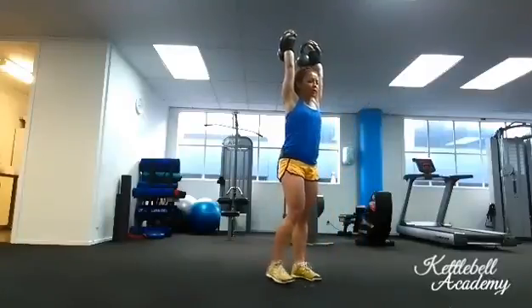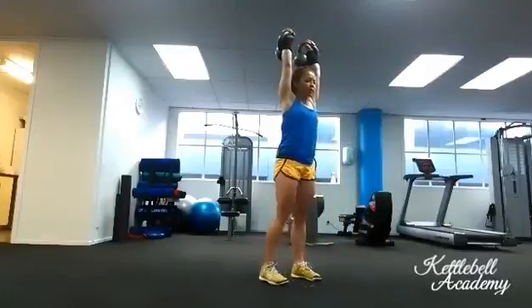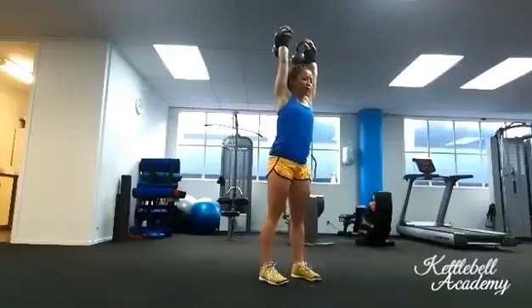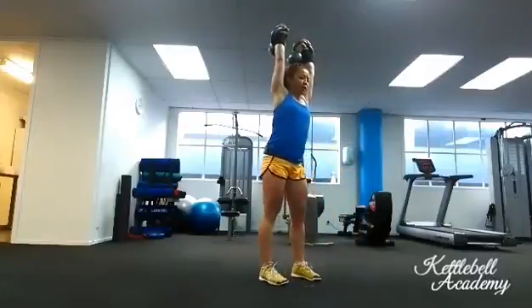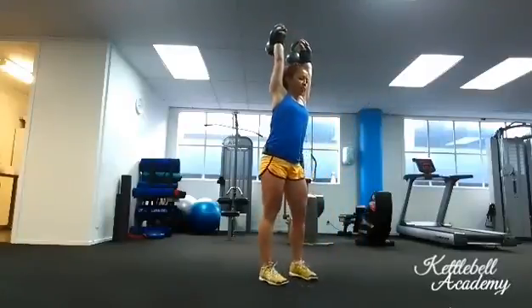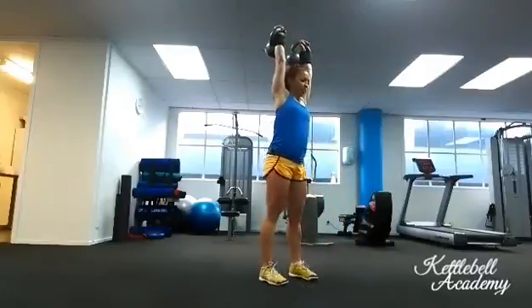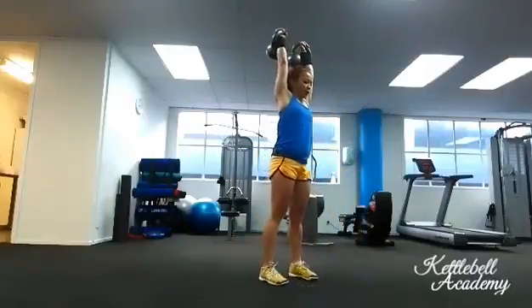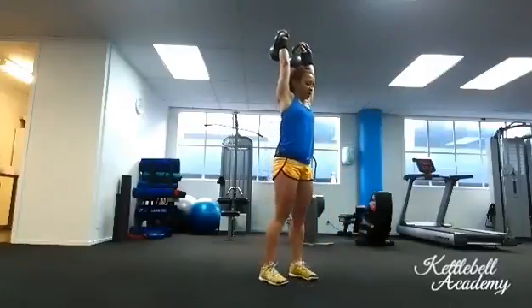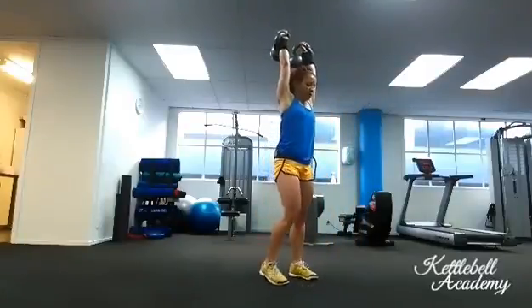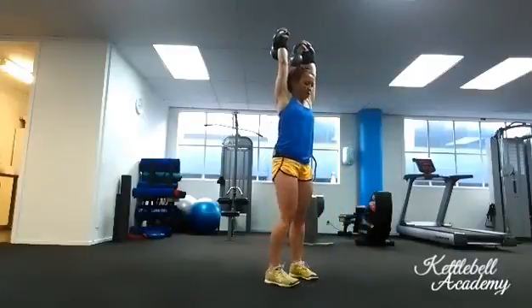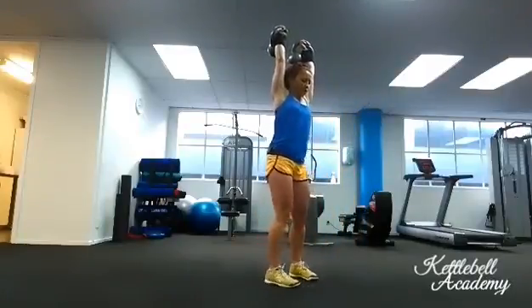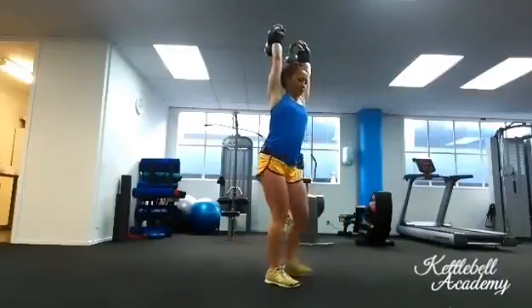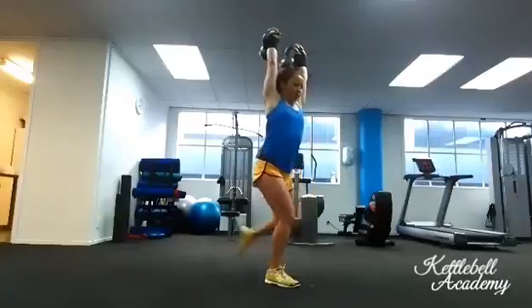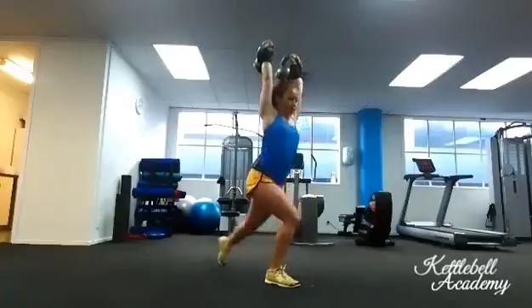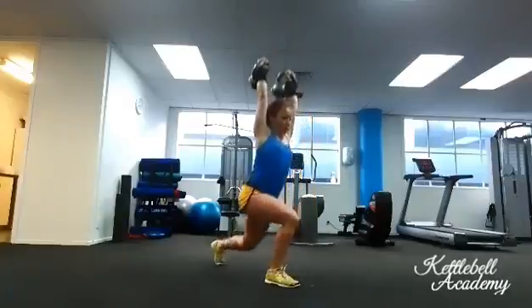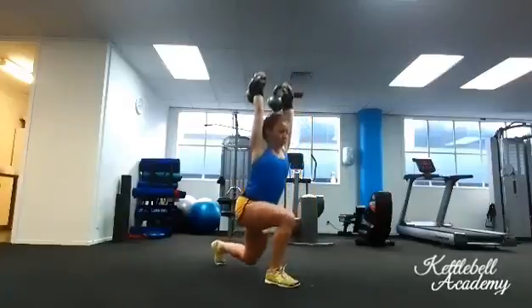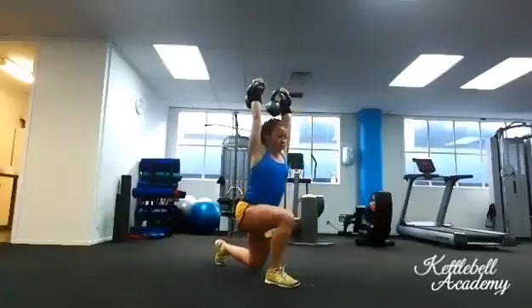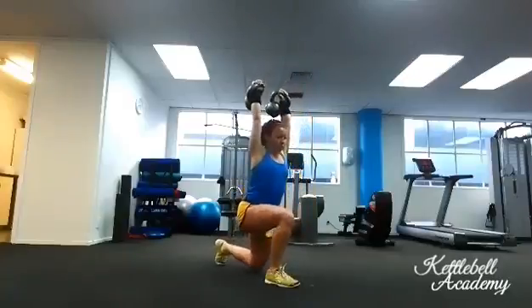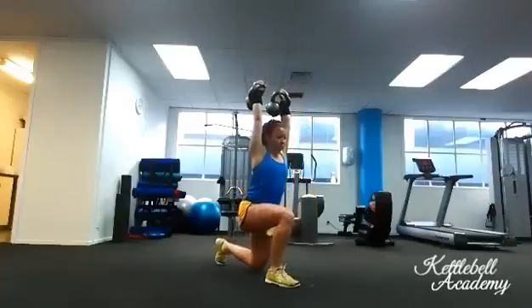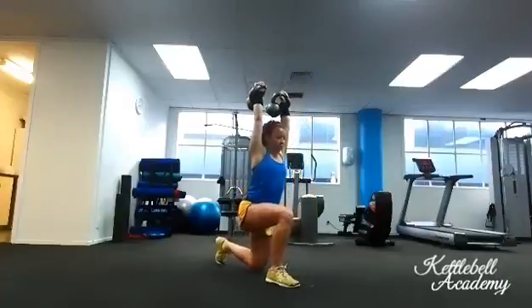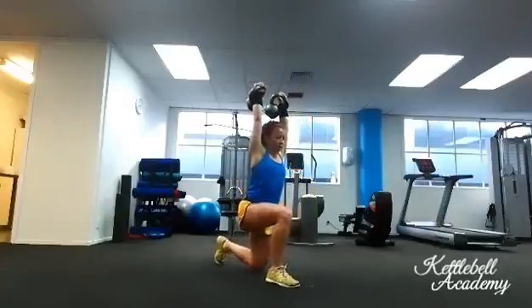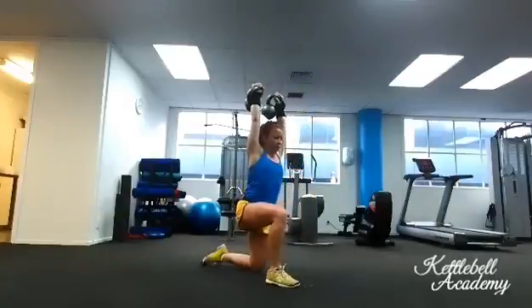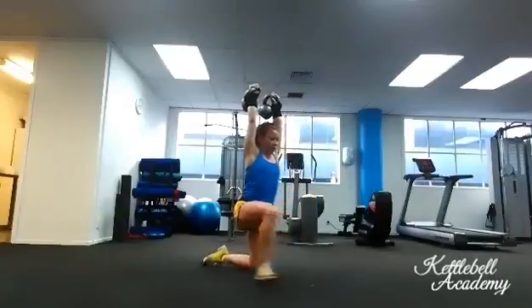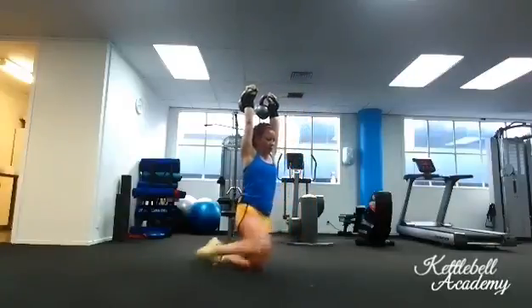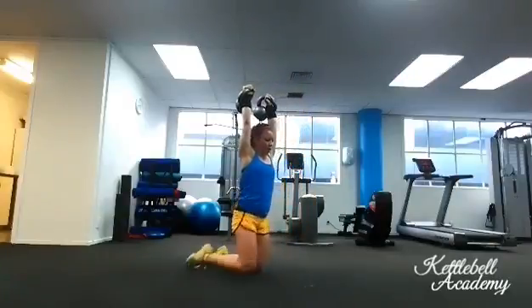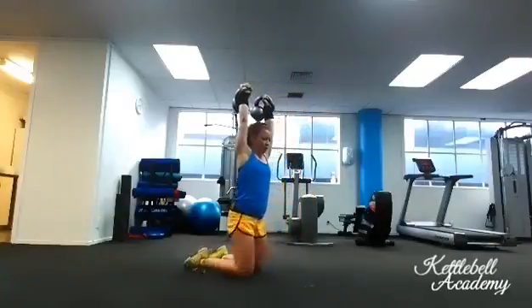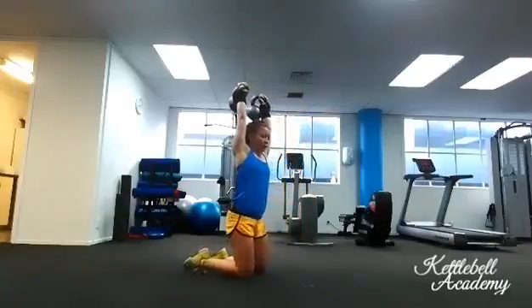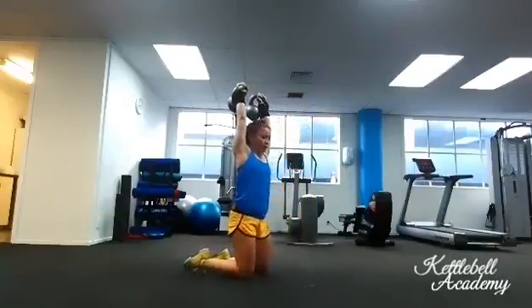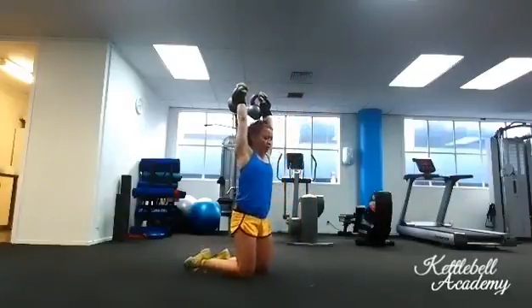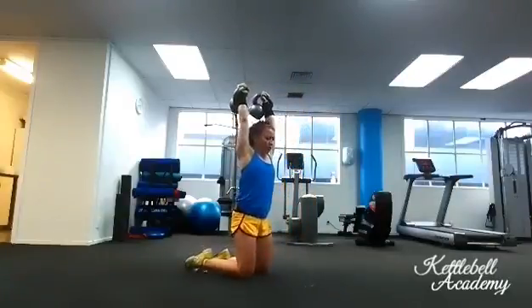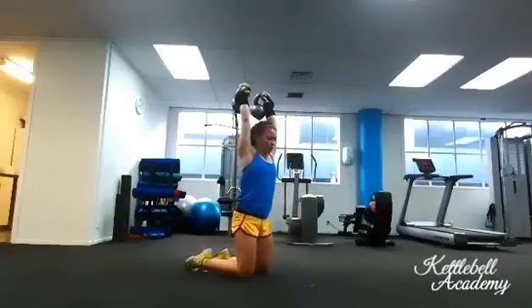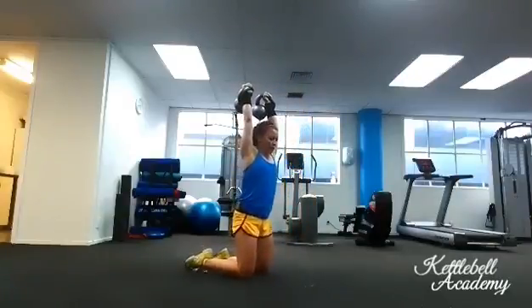Now you will do the same thing, but this time you will be sitting down on the other side and lunging with the other leg.